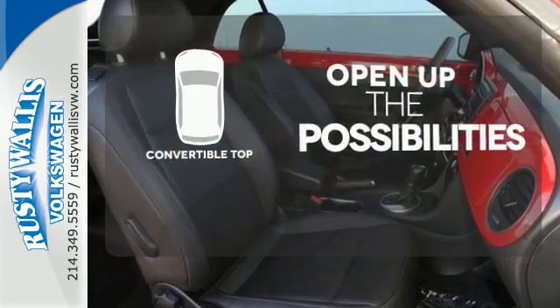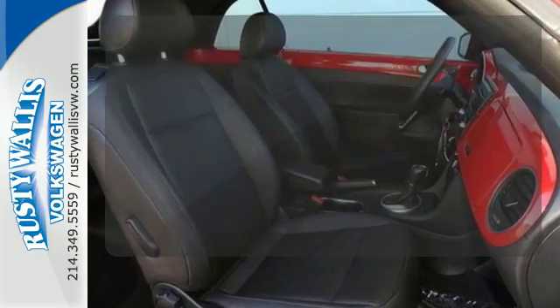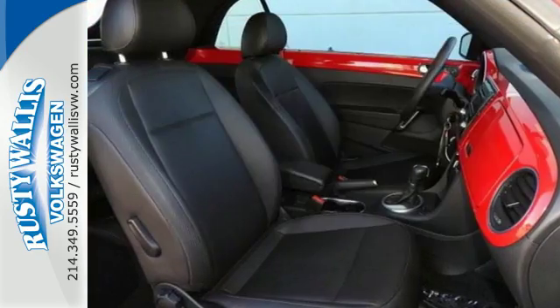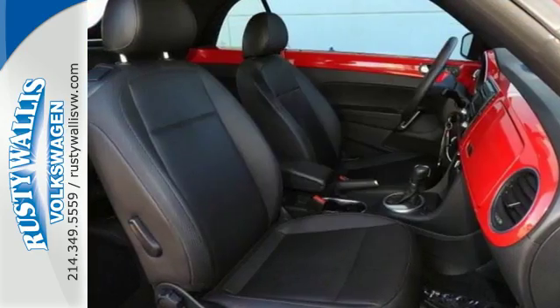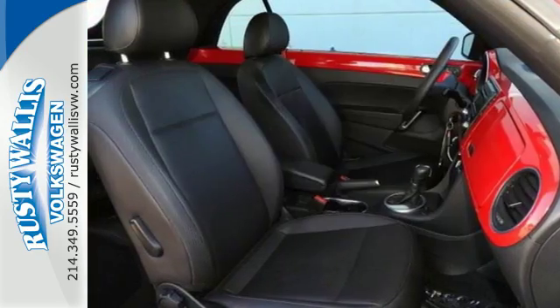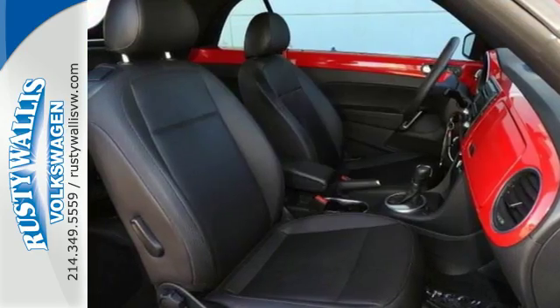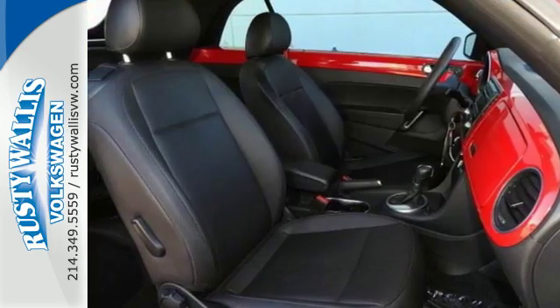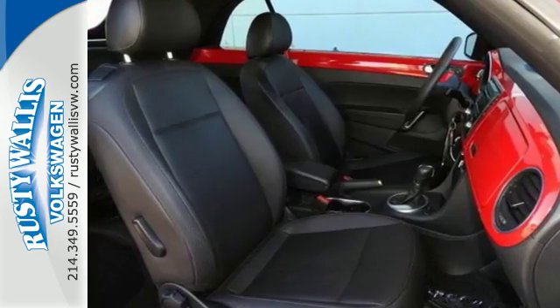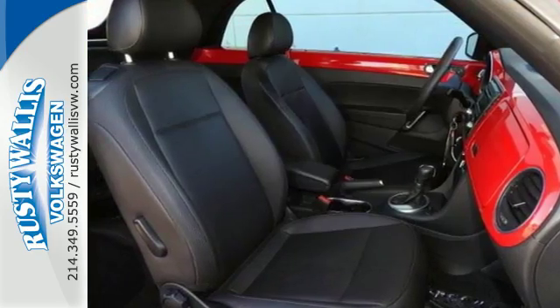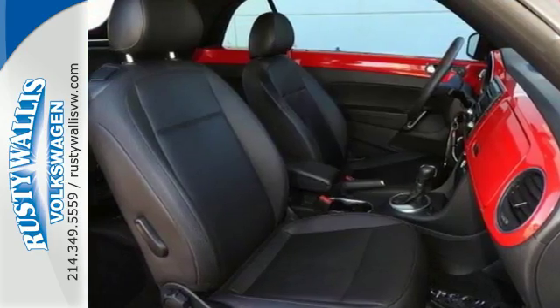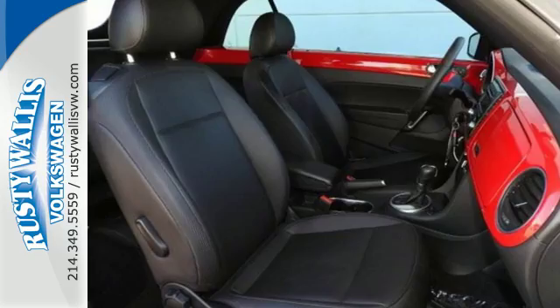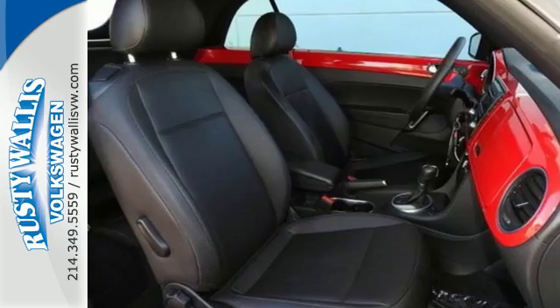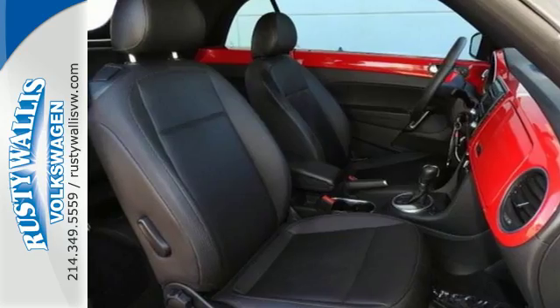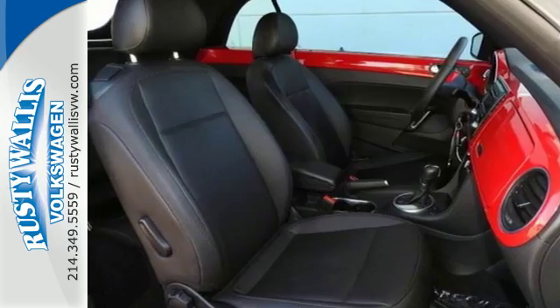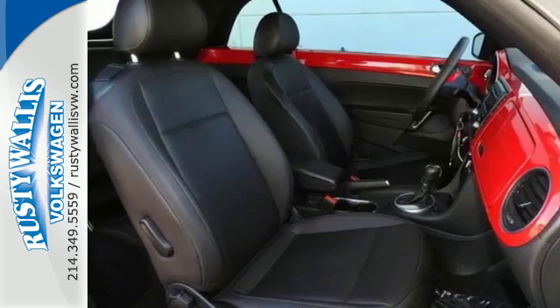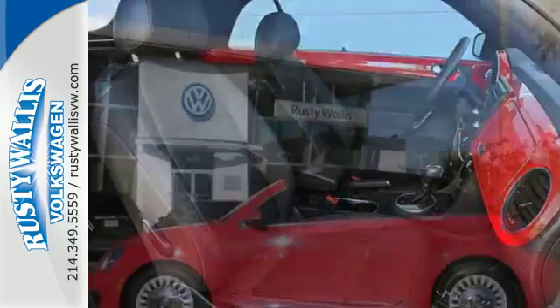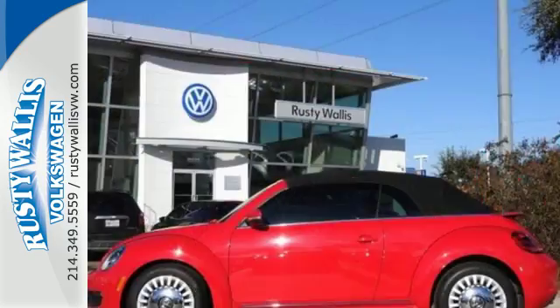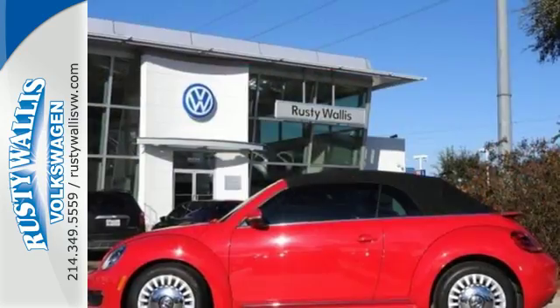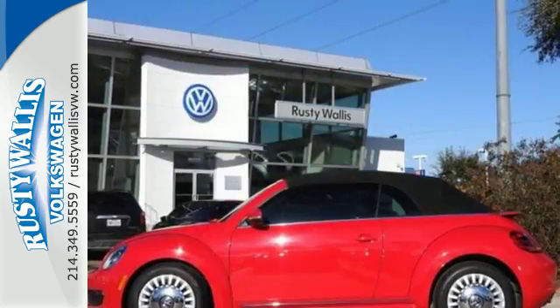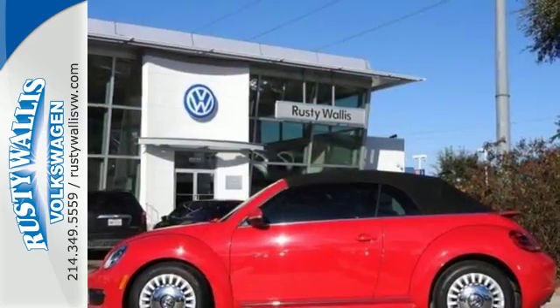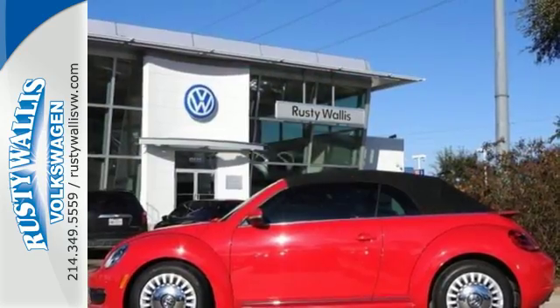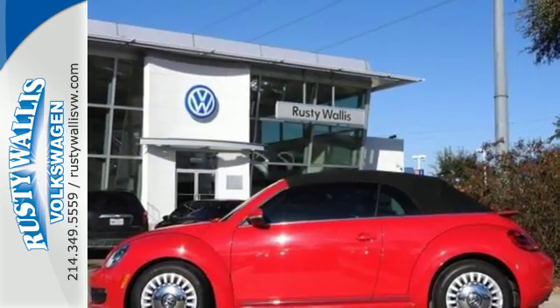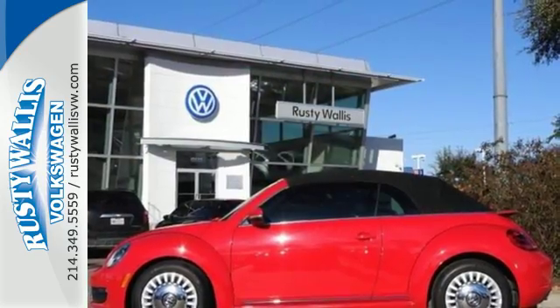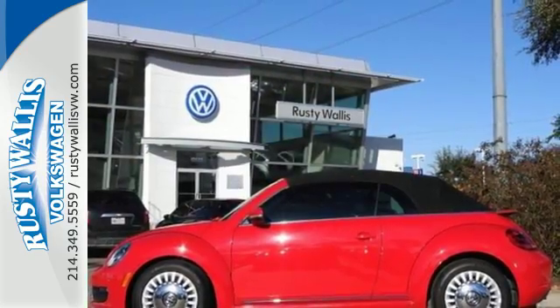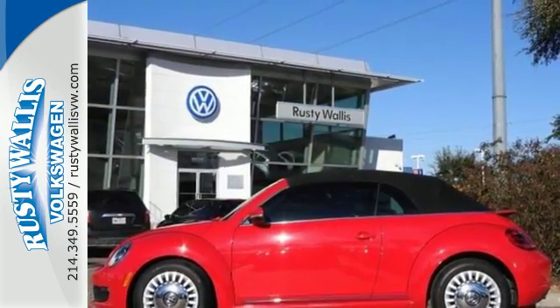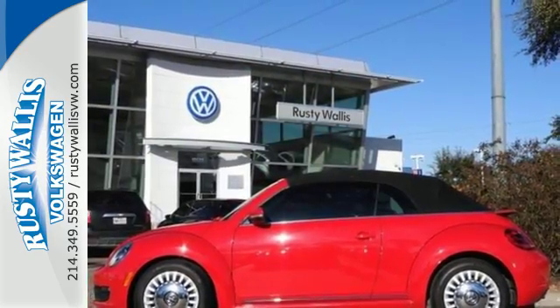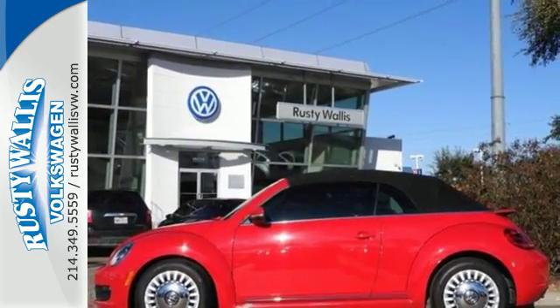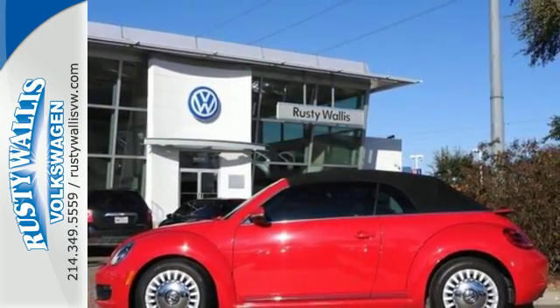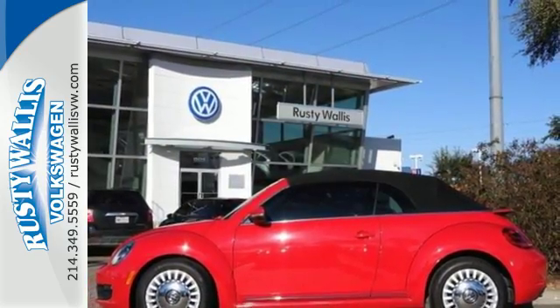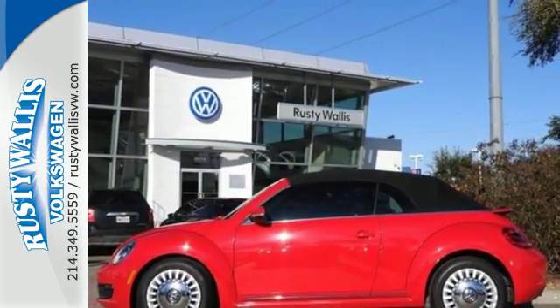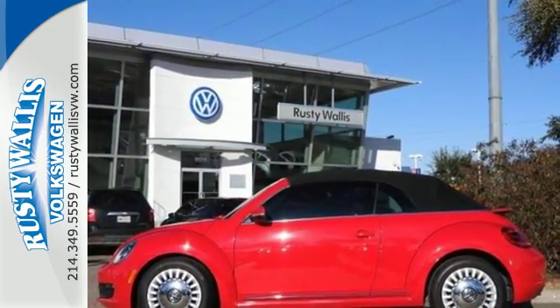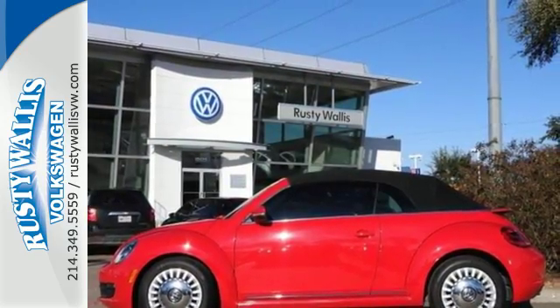Start your own story in this Beetle. See for yourself why this classic never gets old.